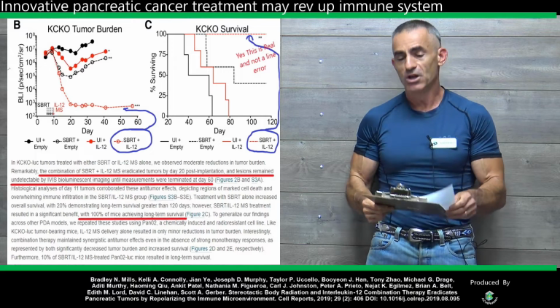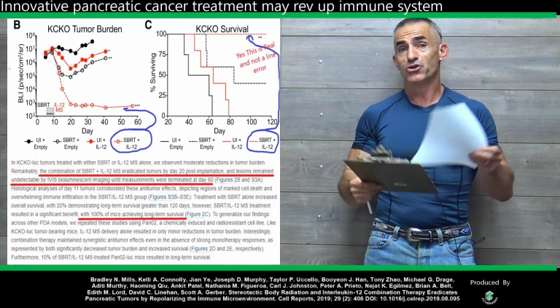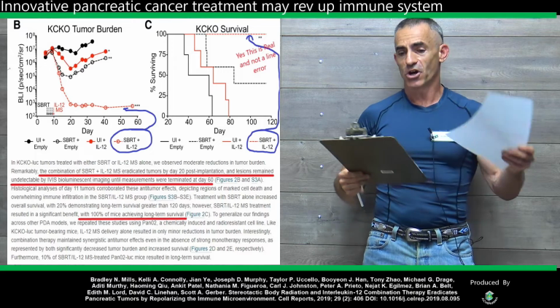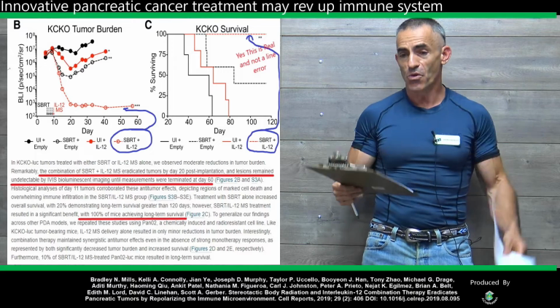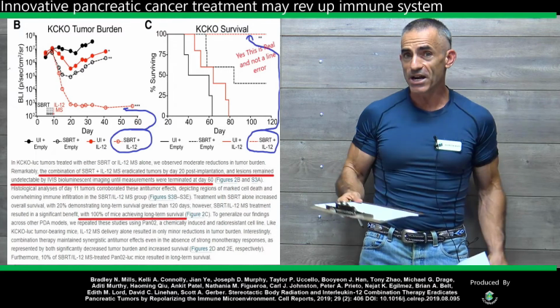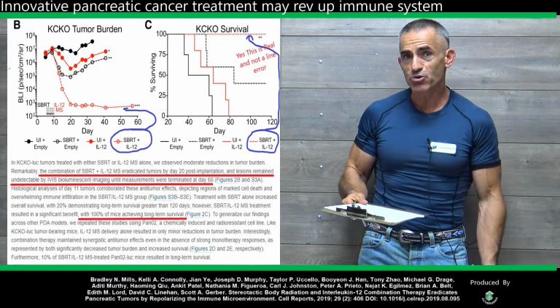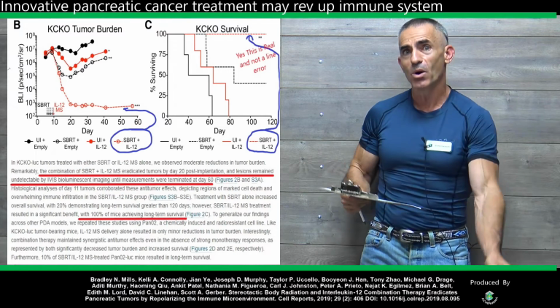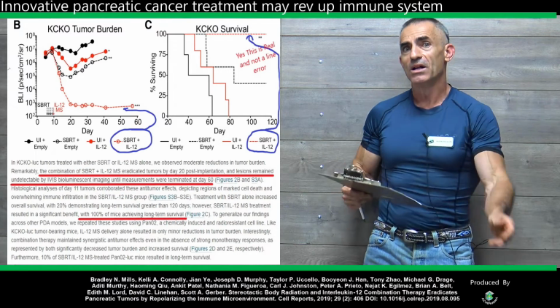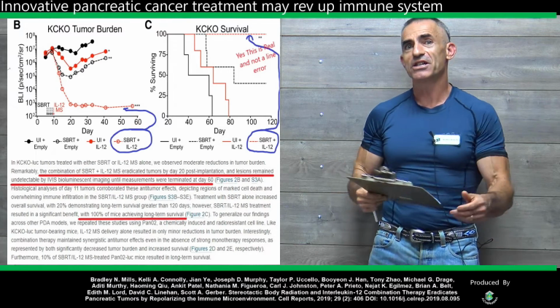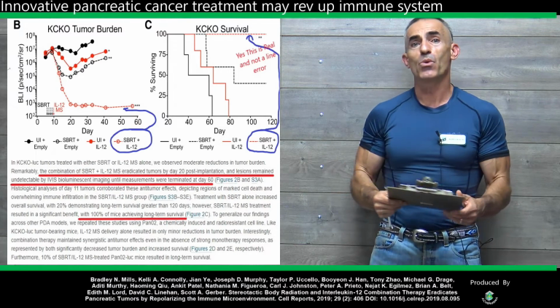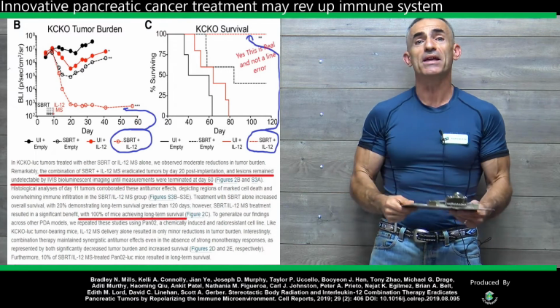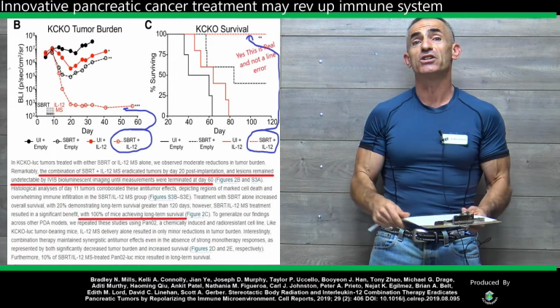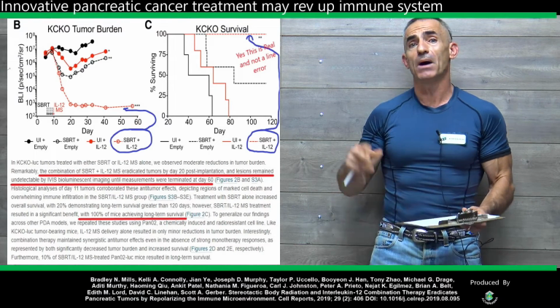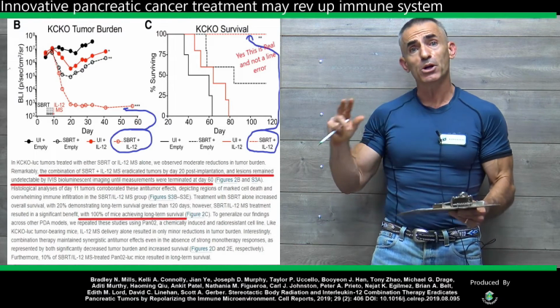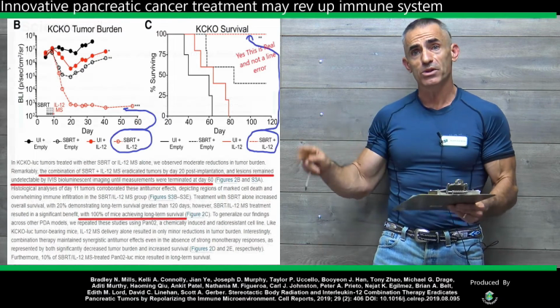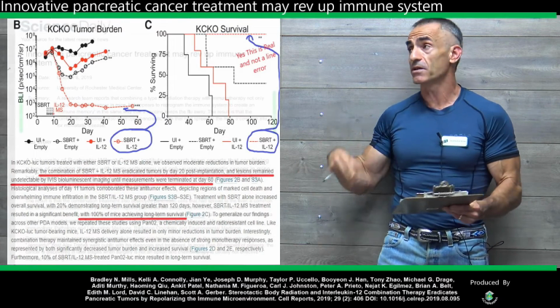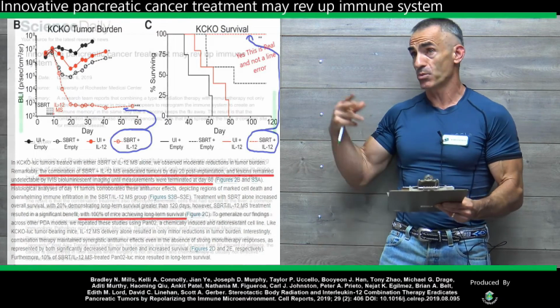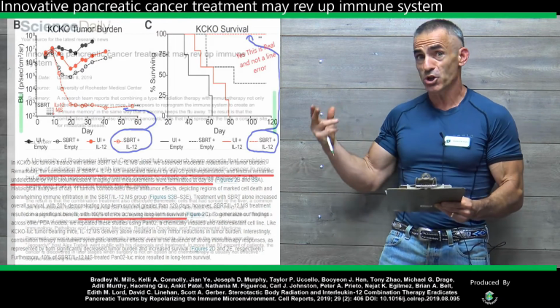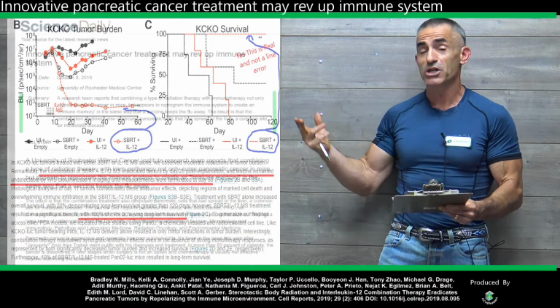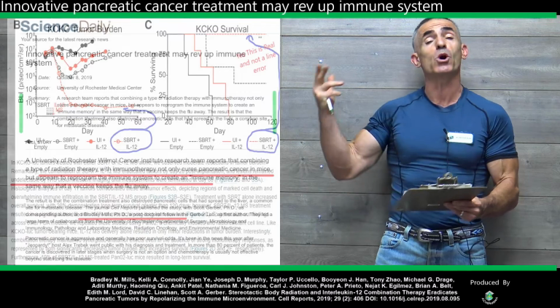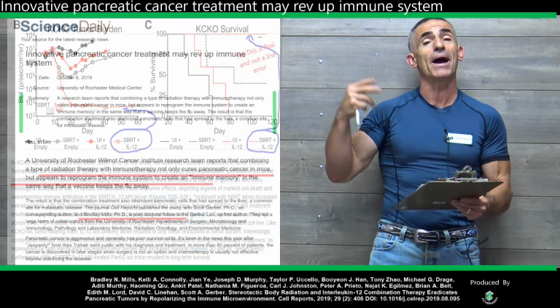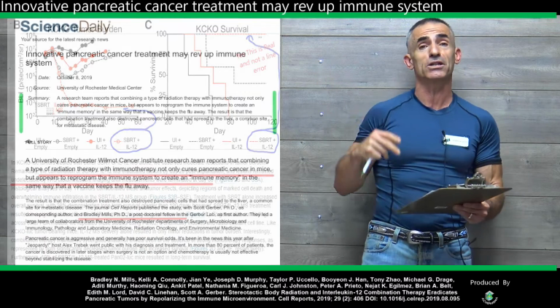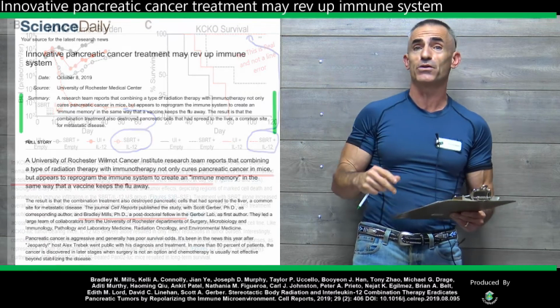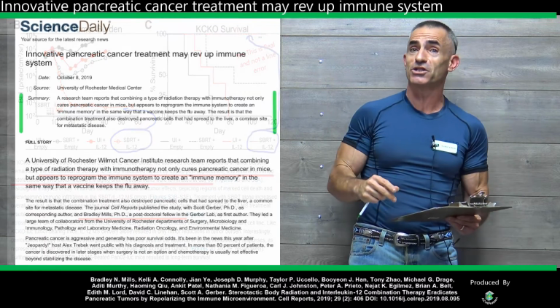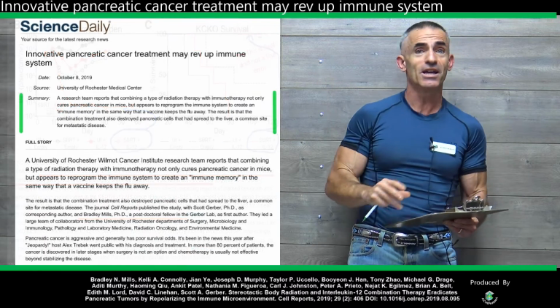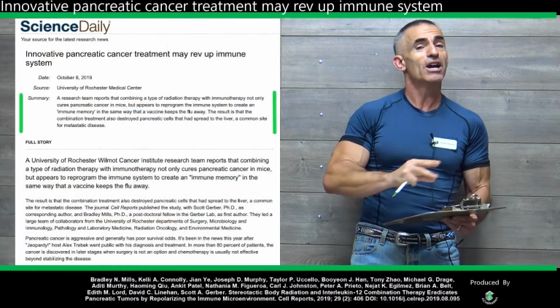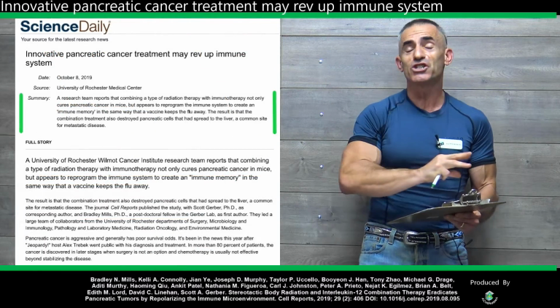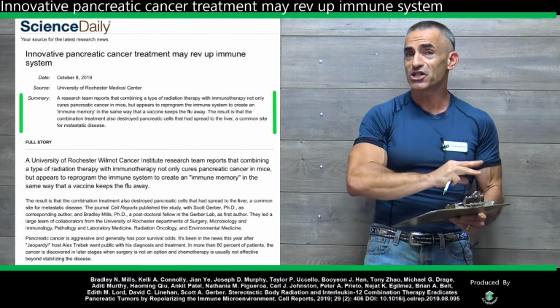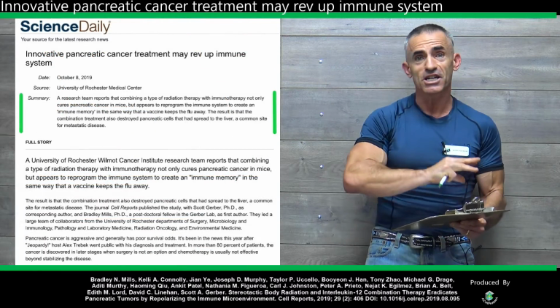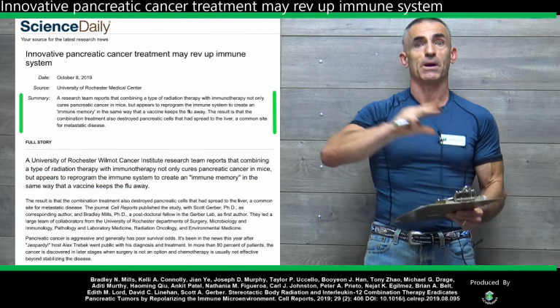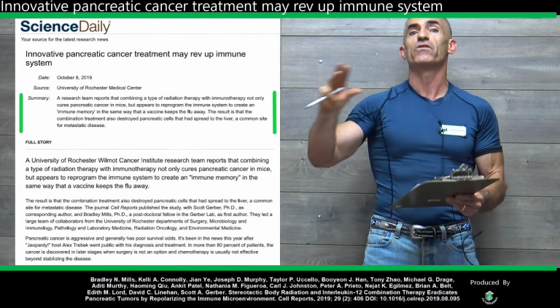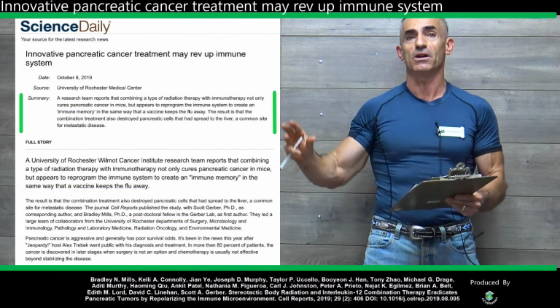With that intro, let's get right into the public release of the research, and then we'll go back into the full study because it just gets better from there.